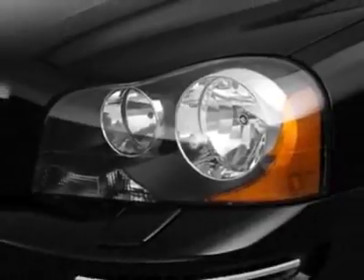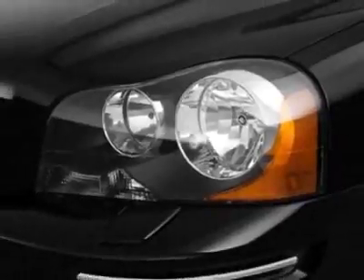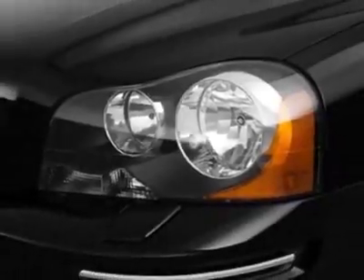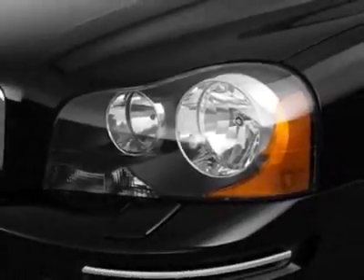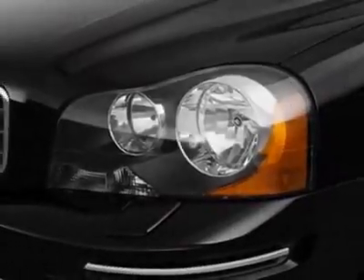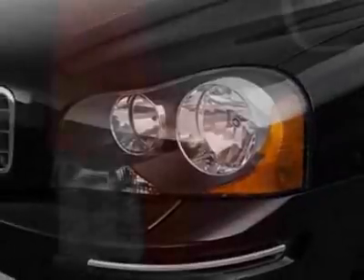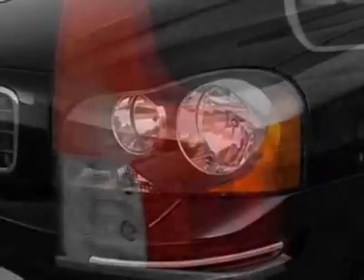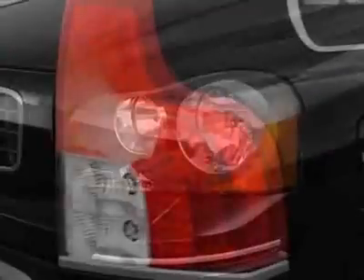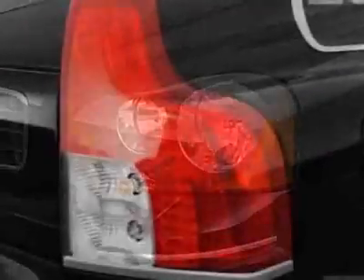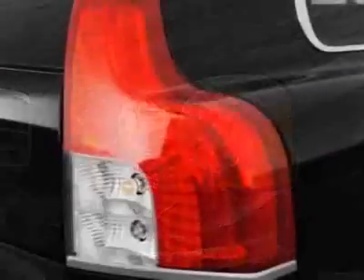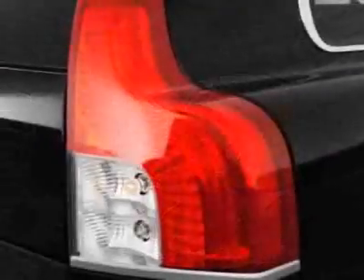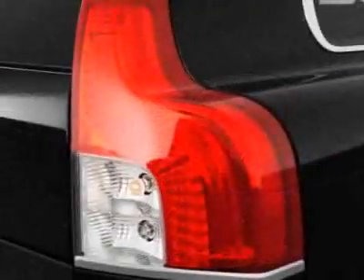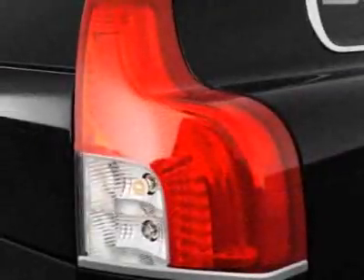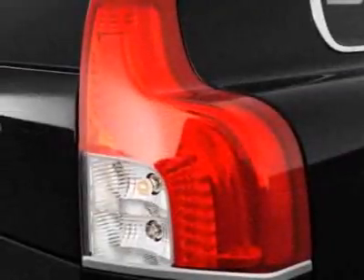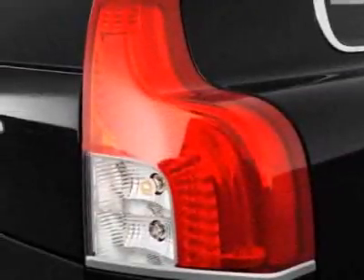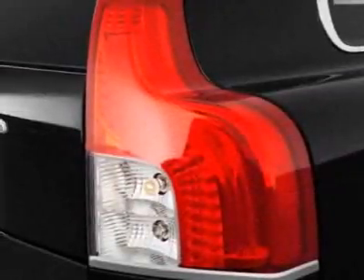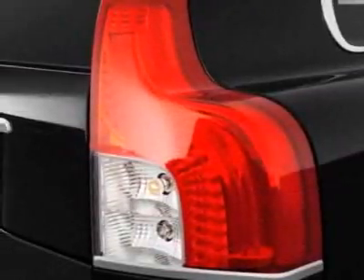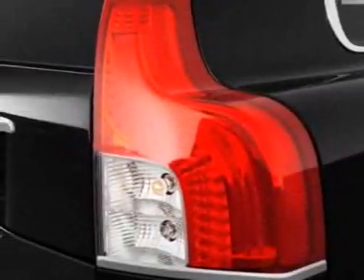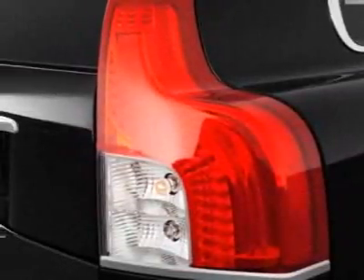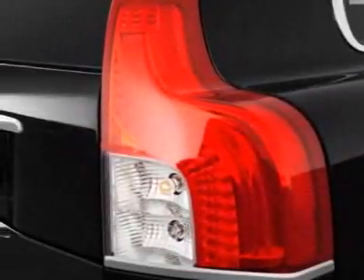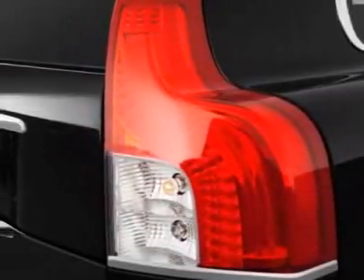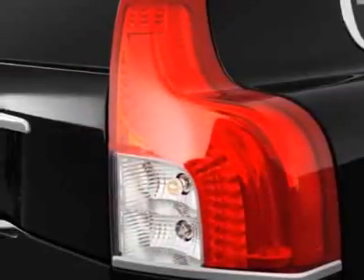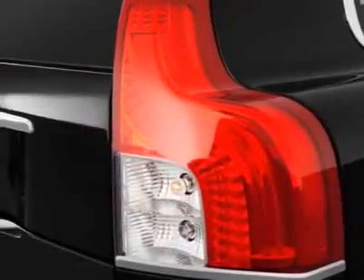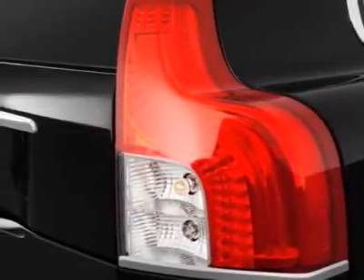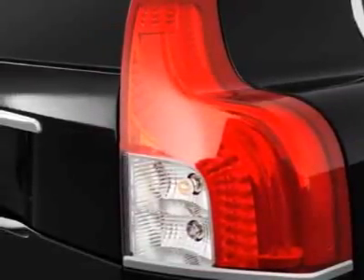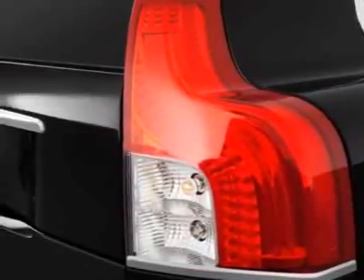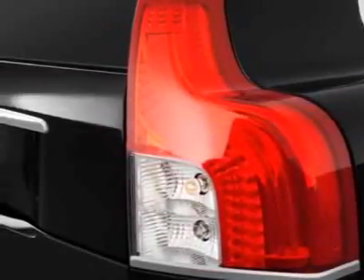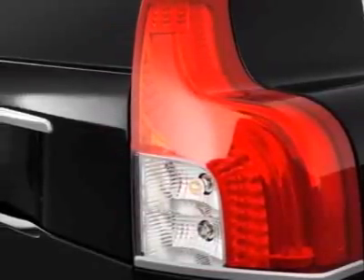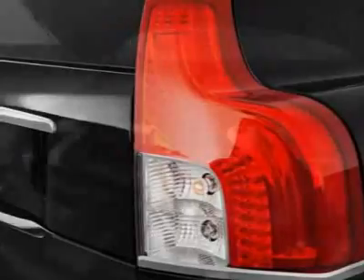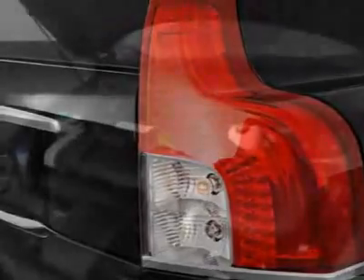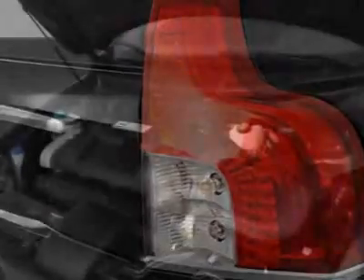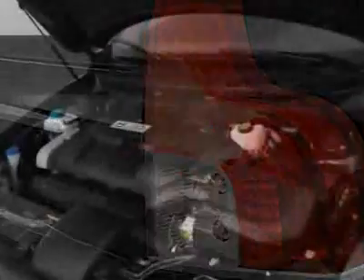This XC90 boasts a engine and has a 6-speed automatic transmission.